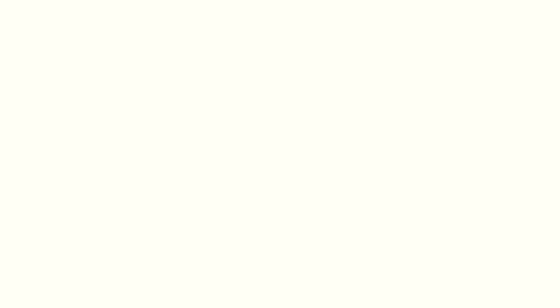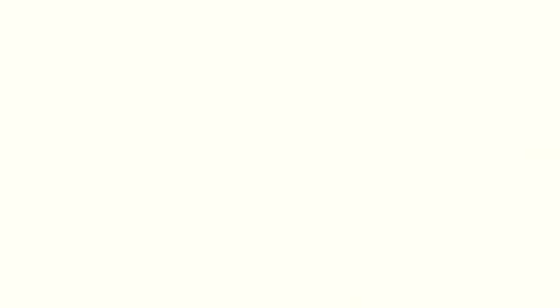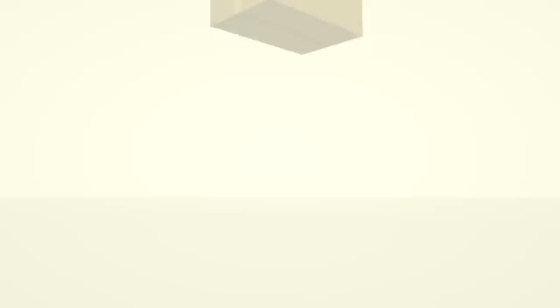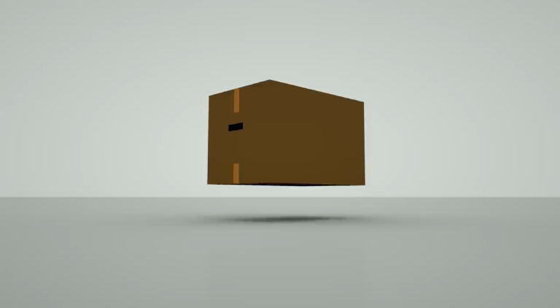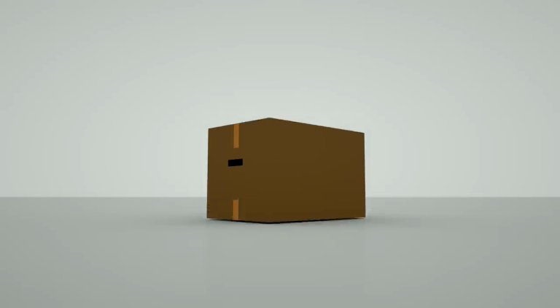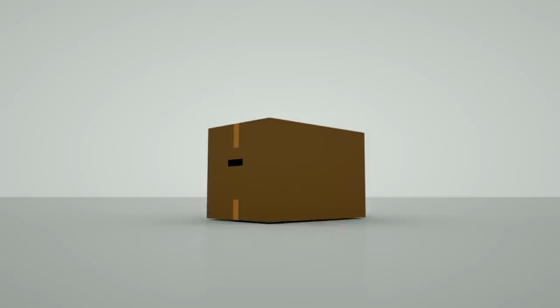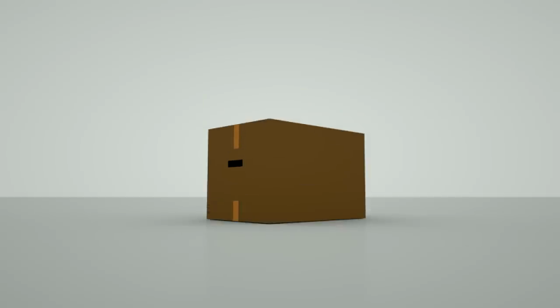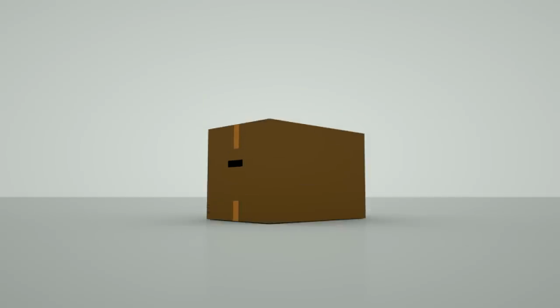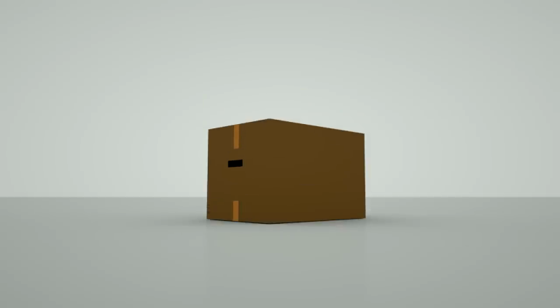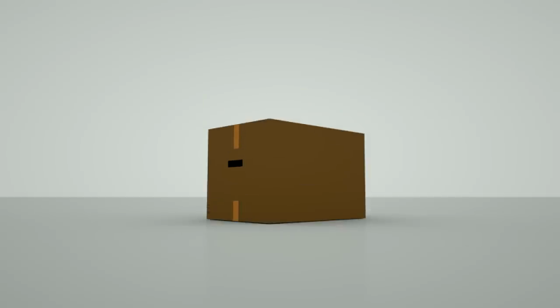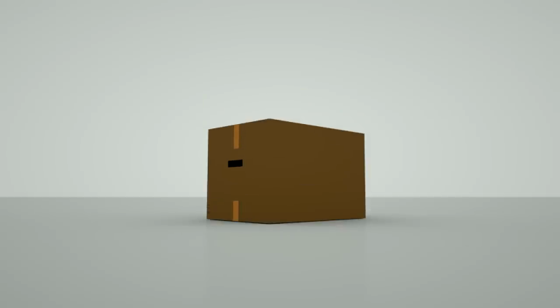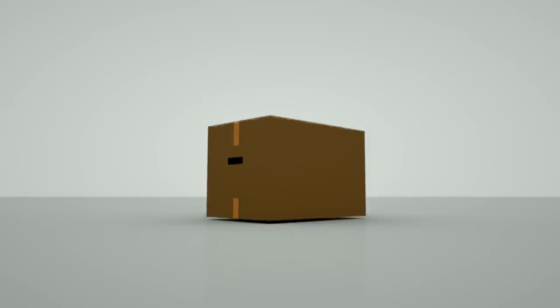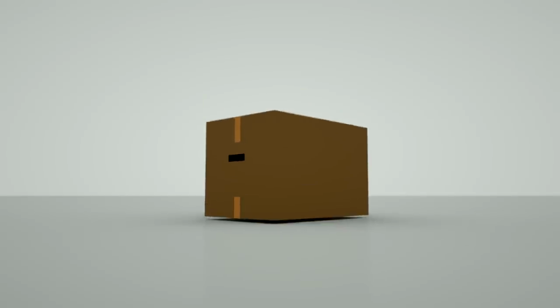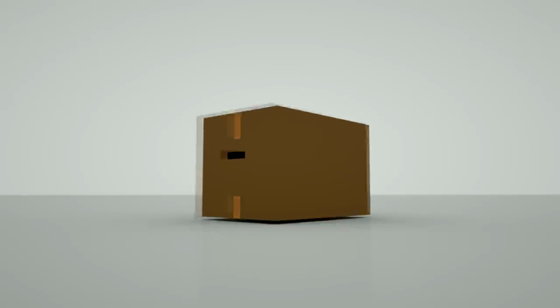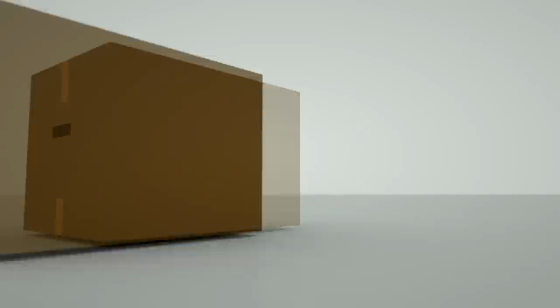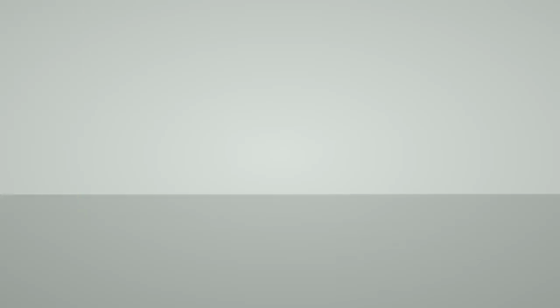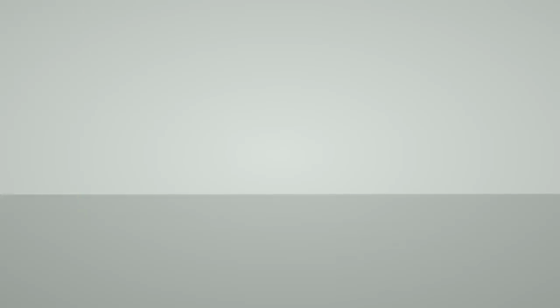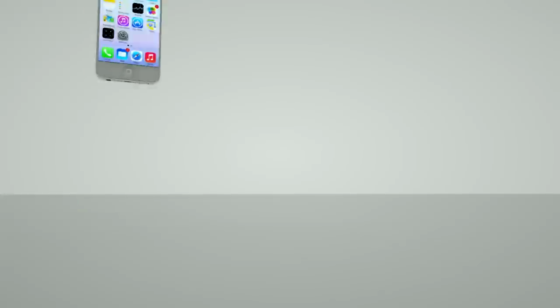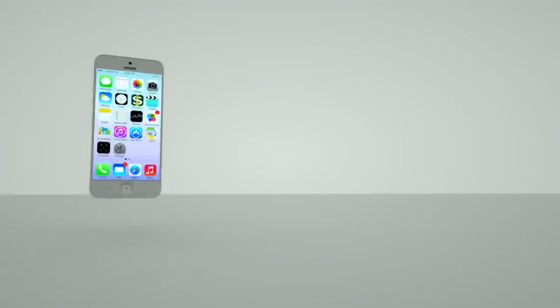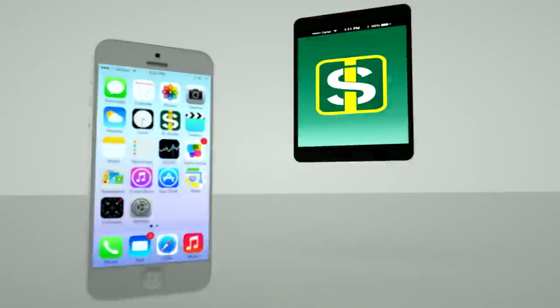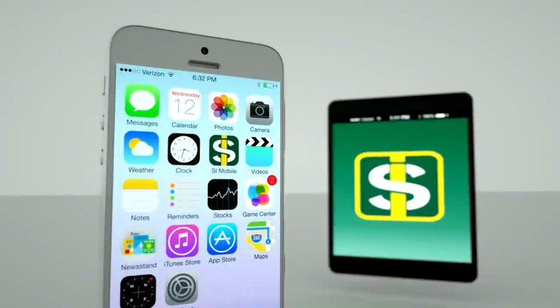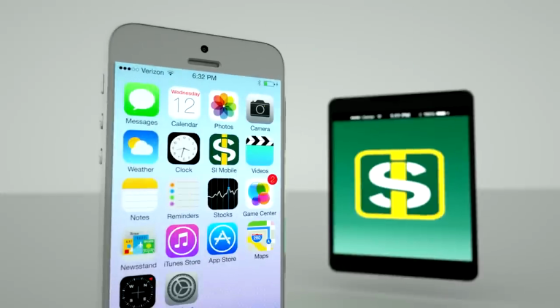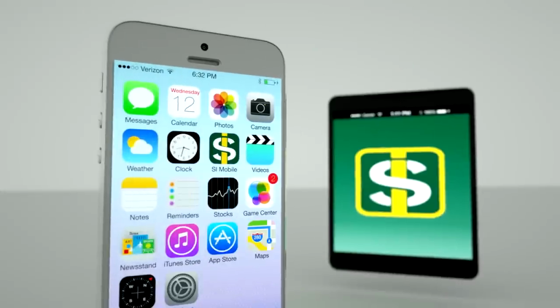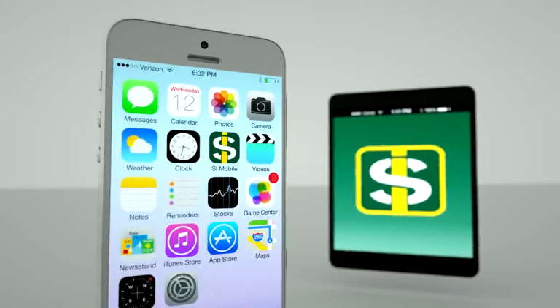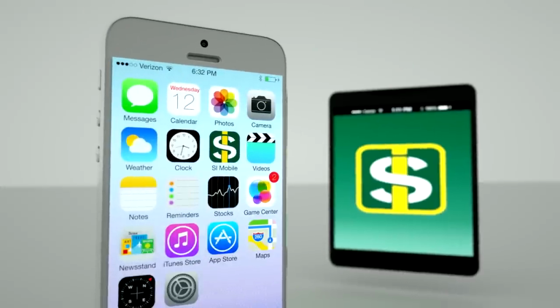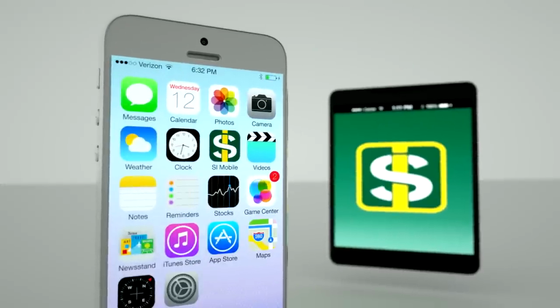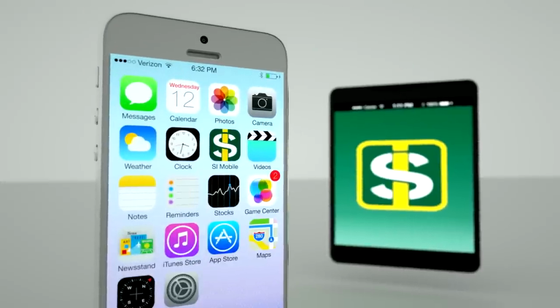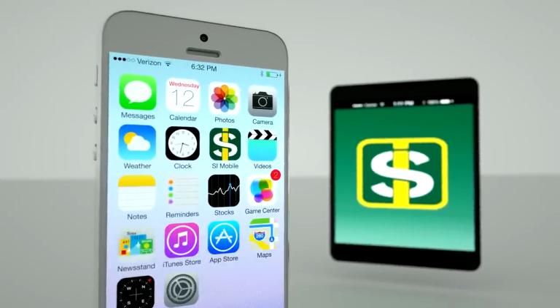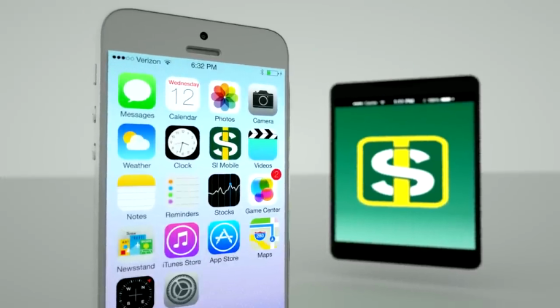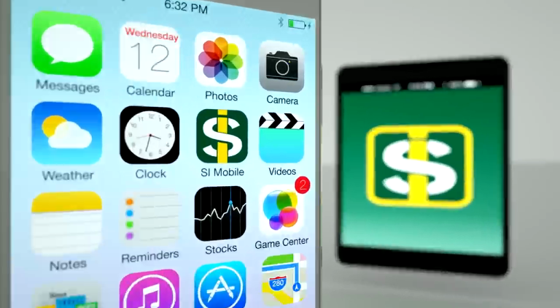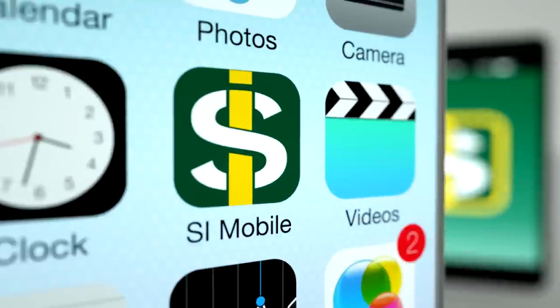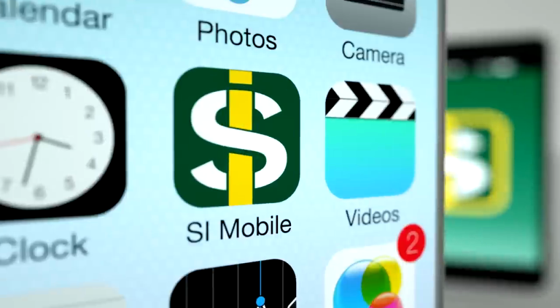Haven't unpacked the computer yet? No problem. Use the SI mobile app on your iPhone or Android device.